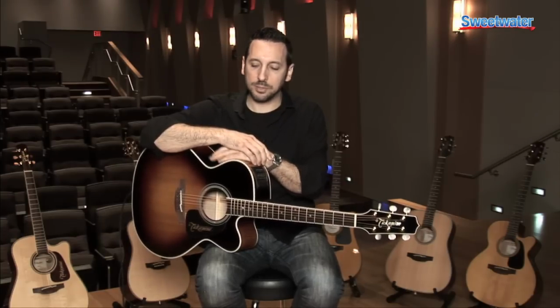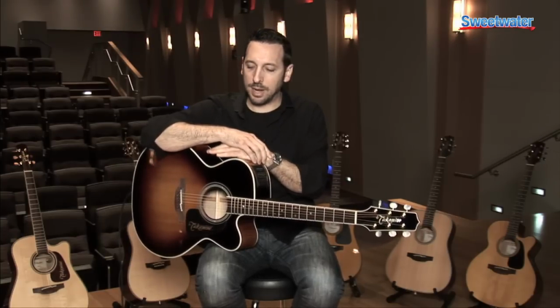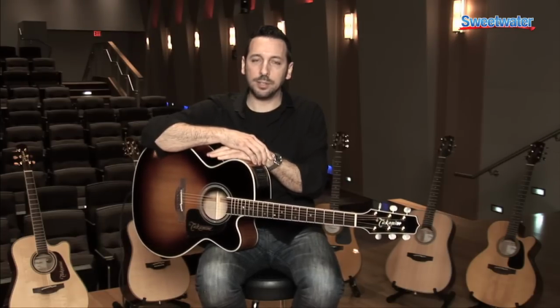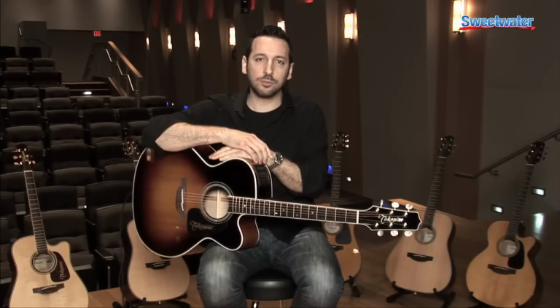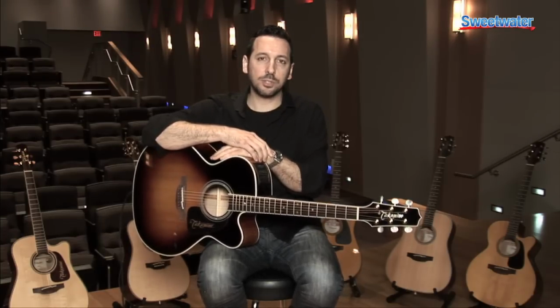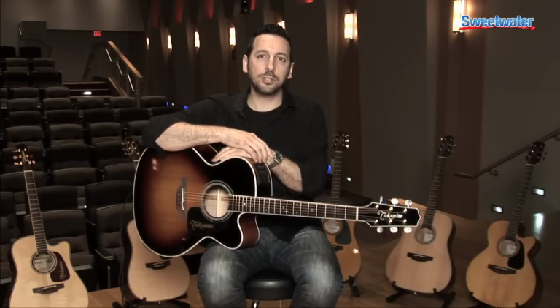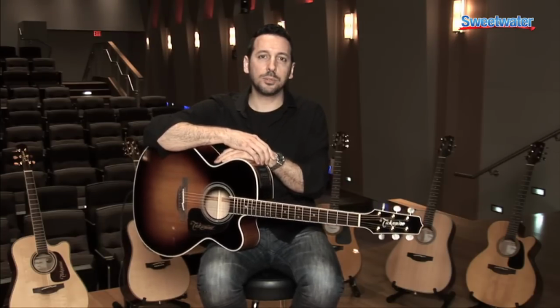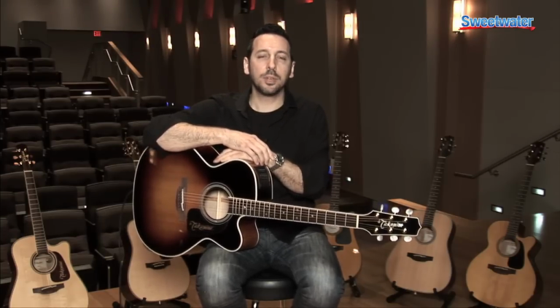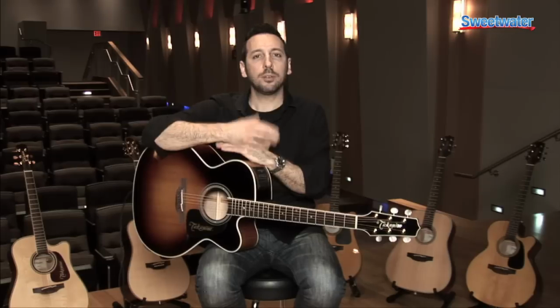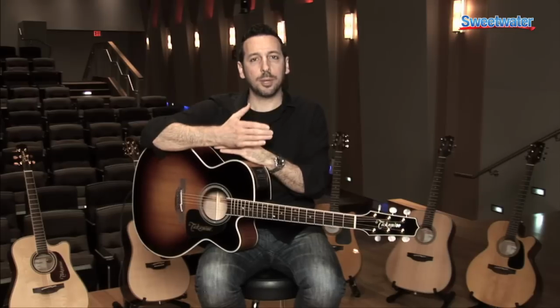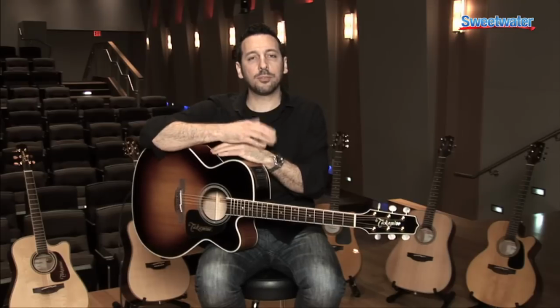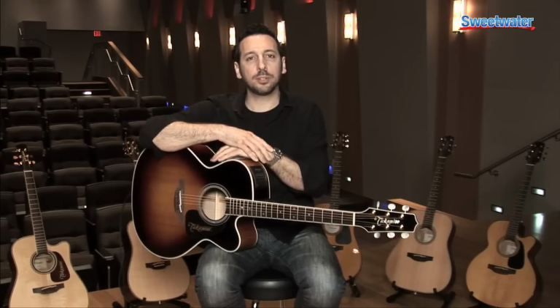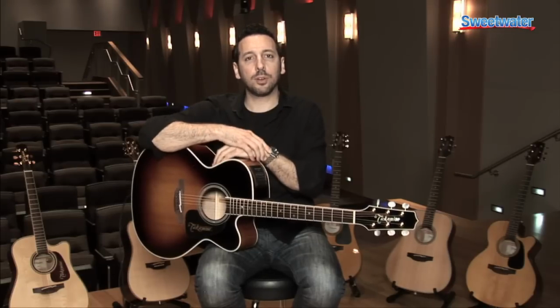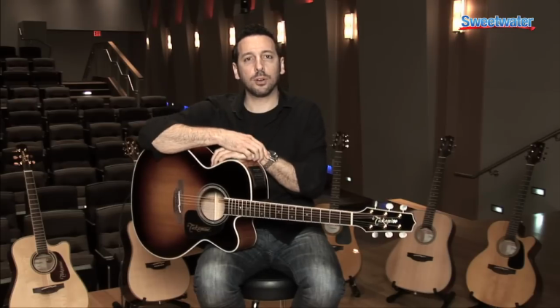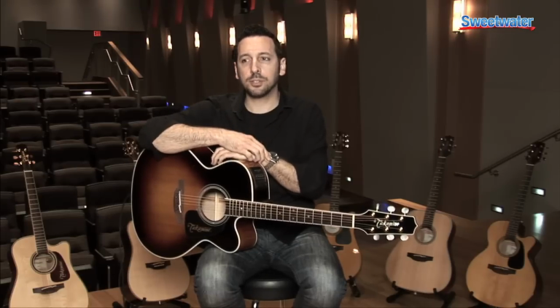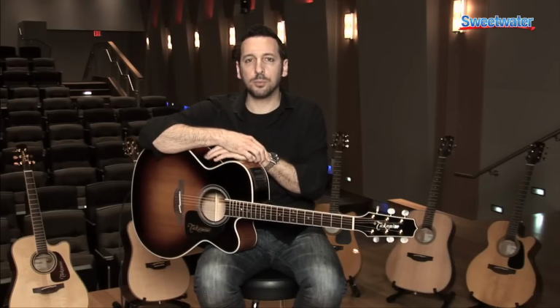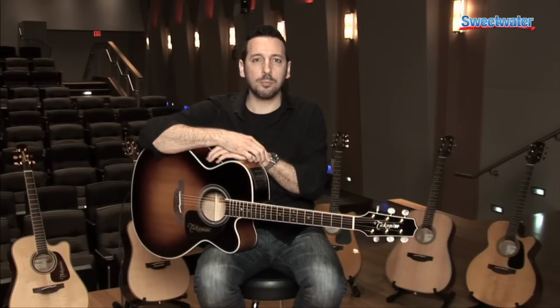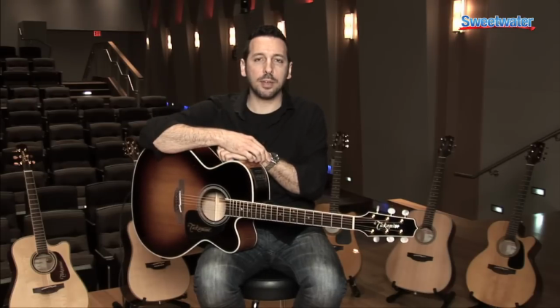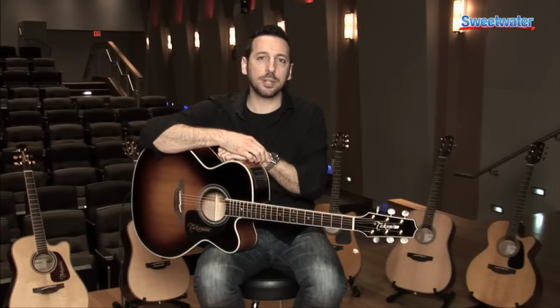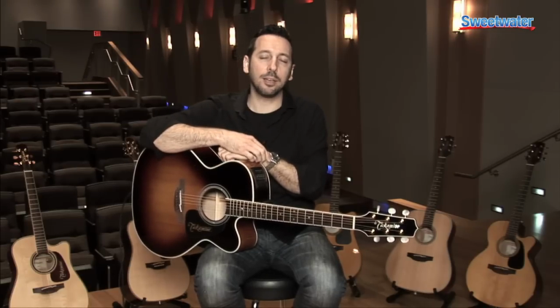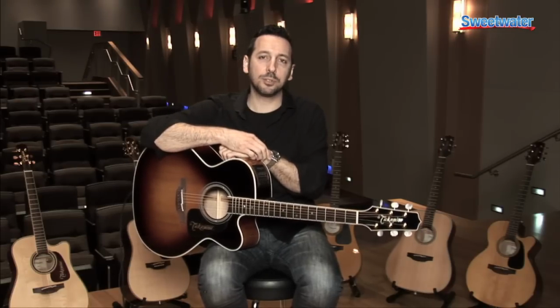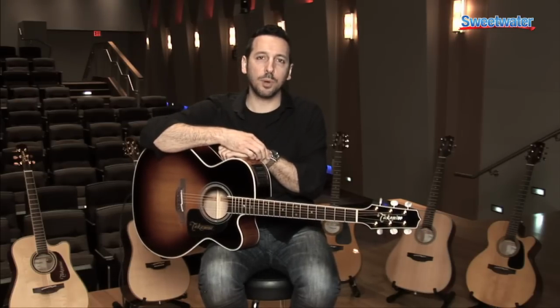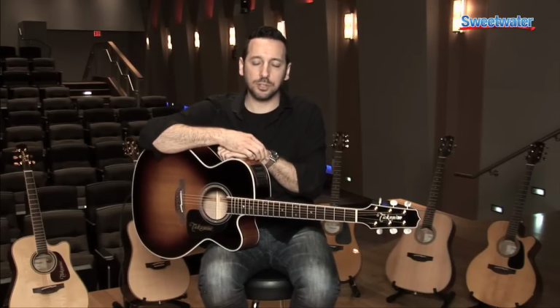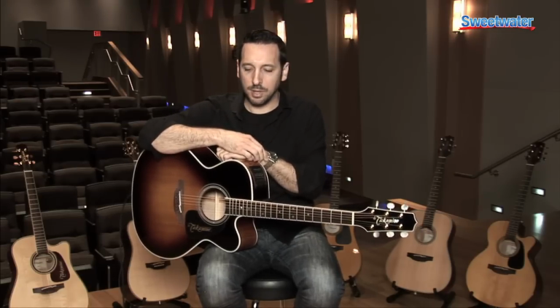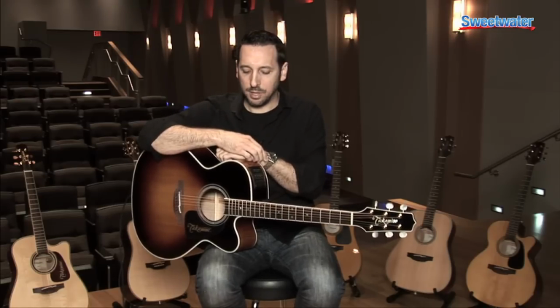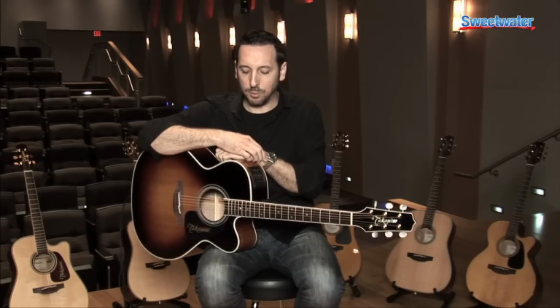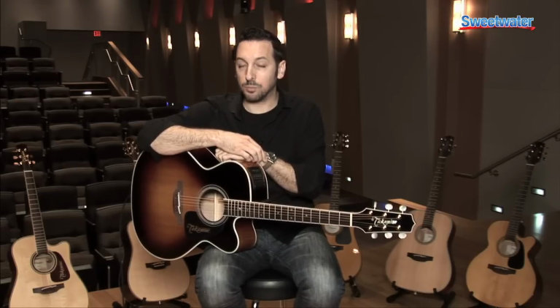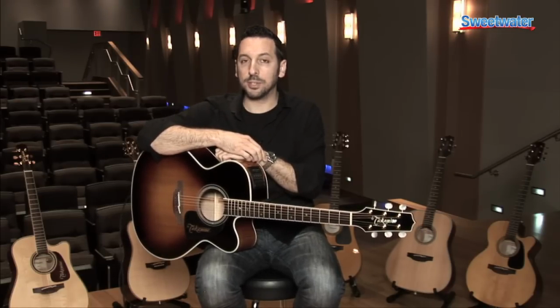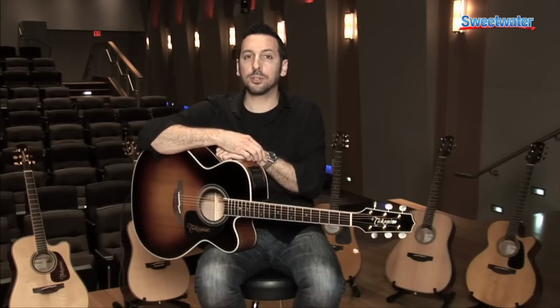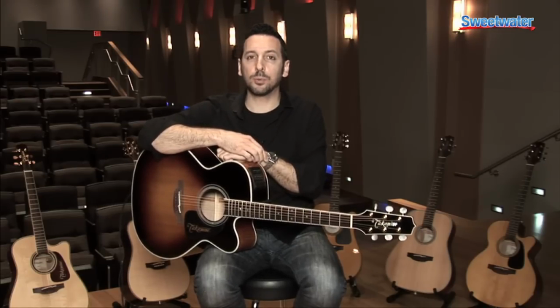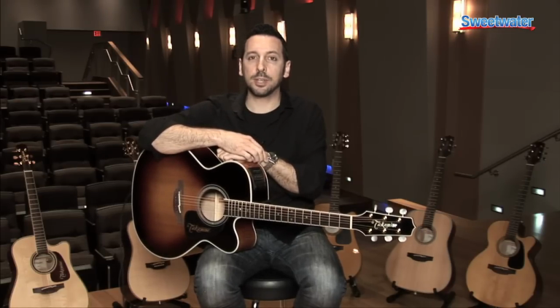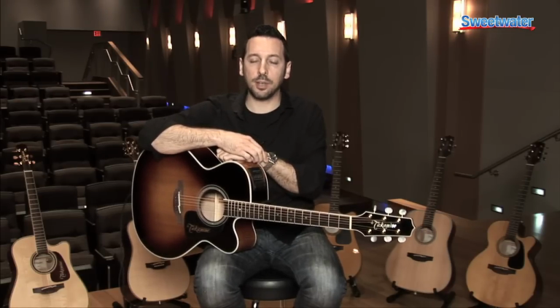It's ideal for stage use when amplifying the guitar on a stage with a band or any live situation, which is where these guitars really excel.